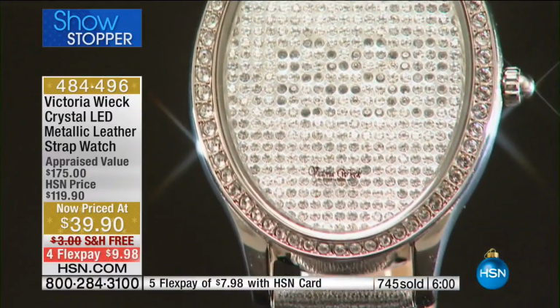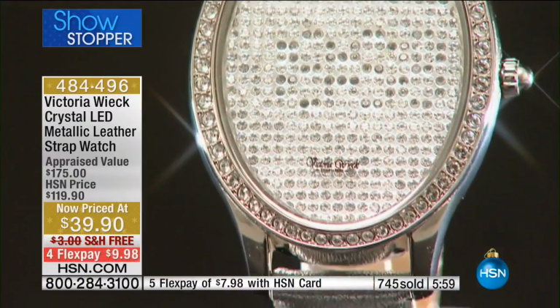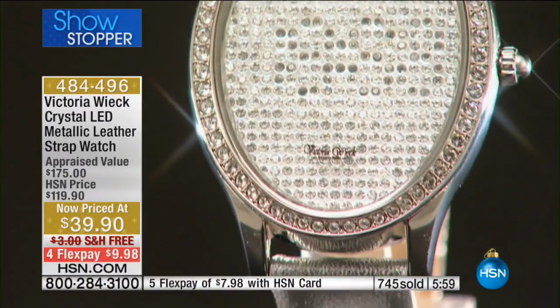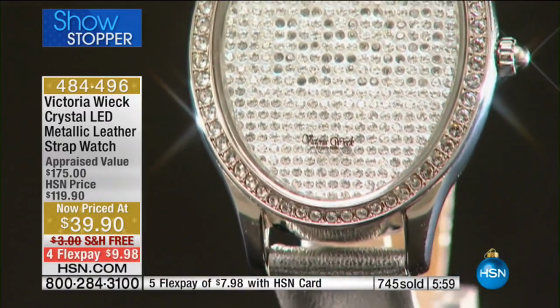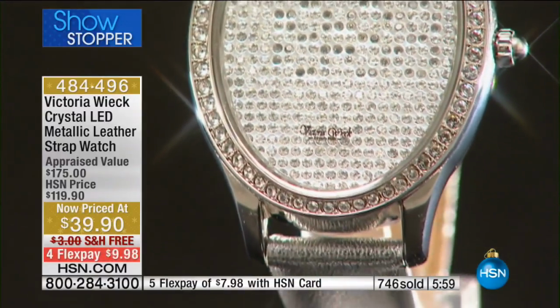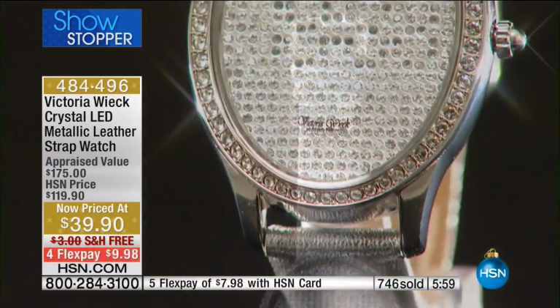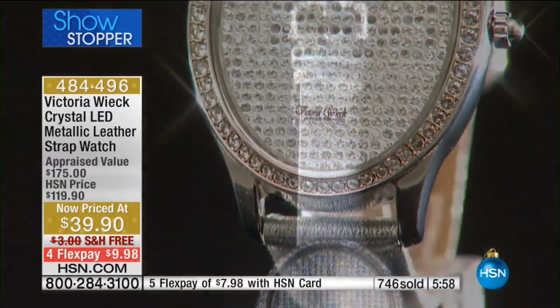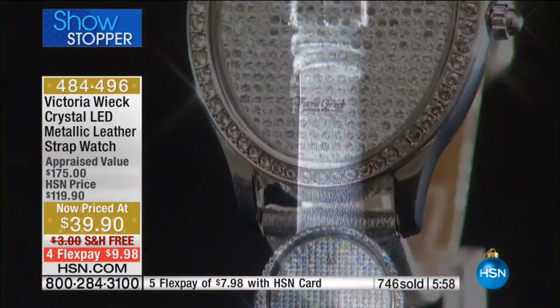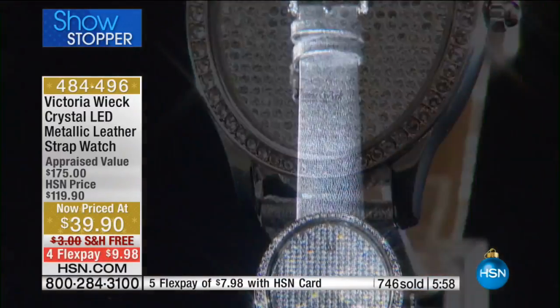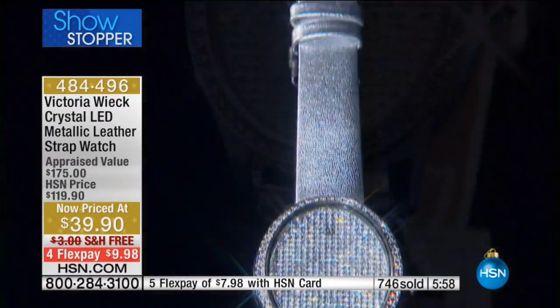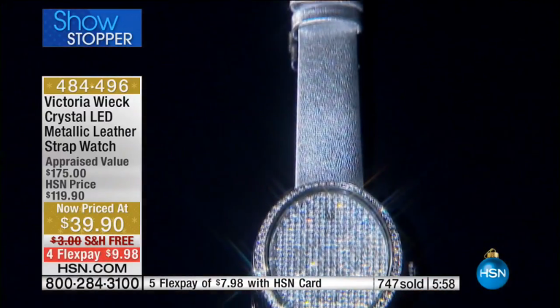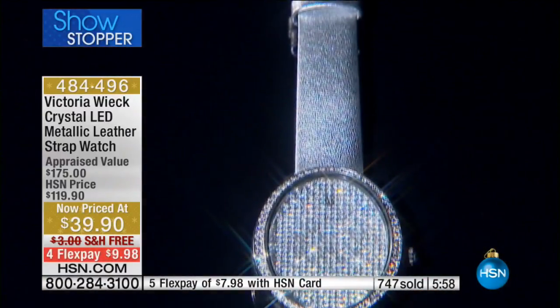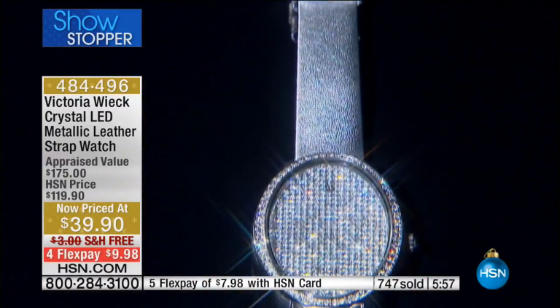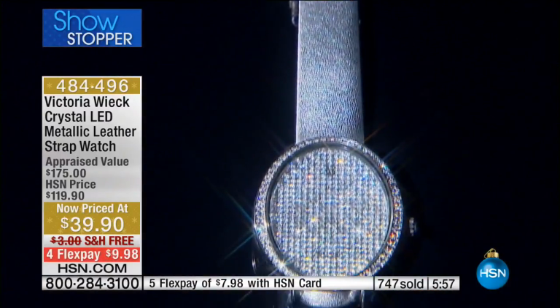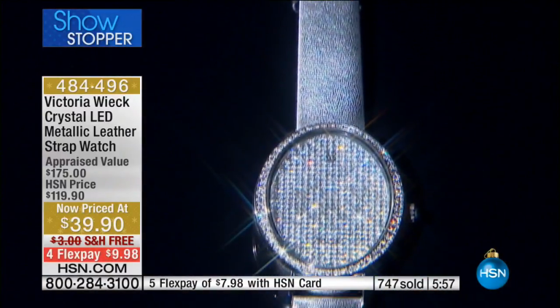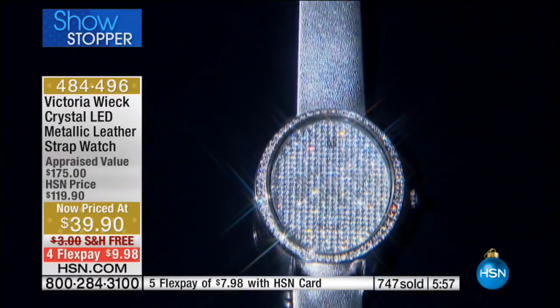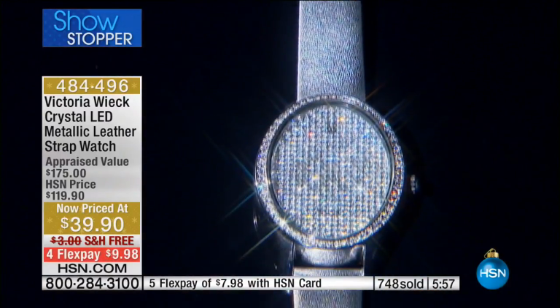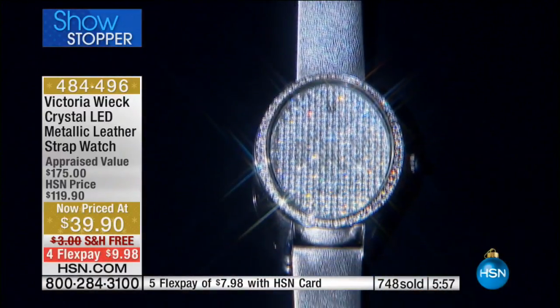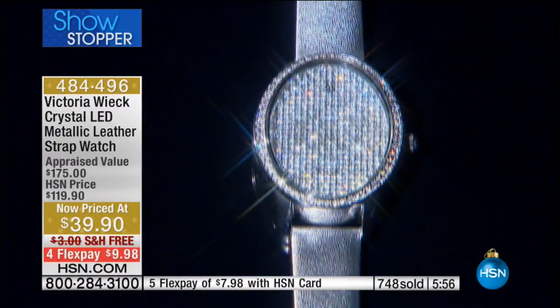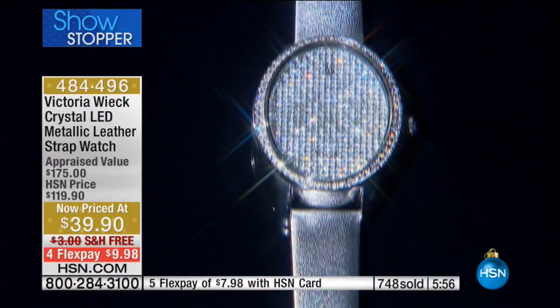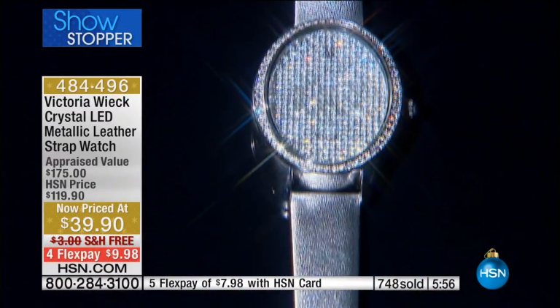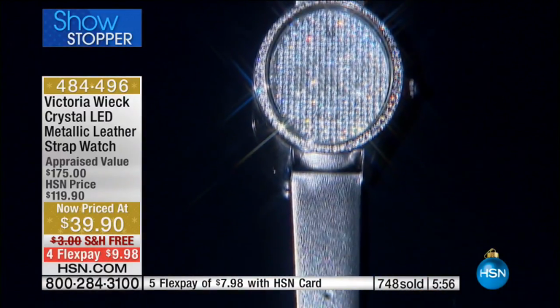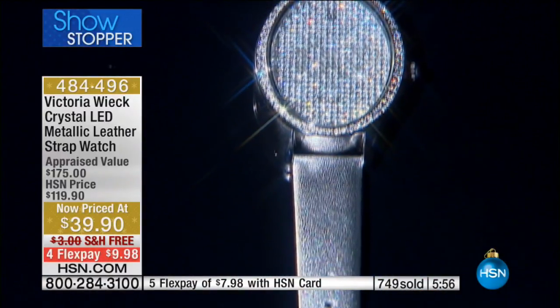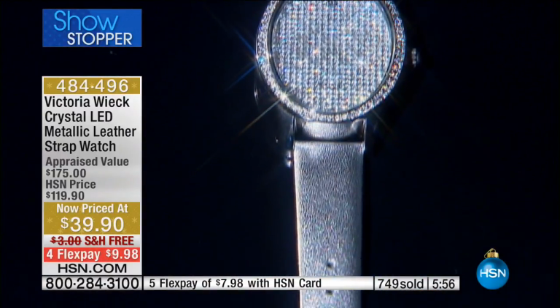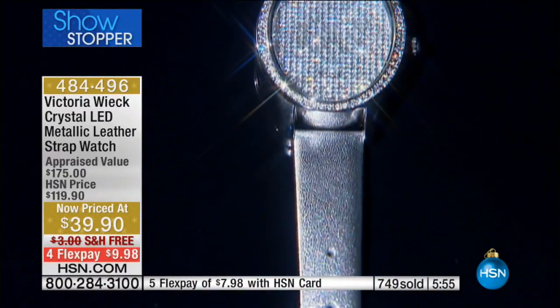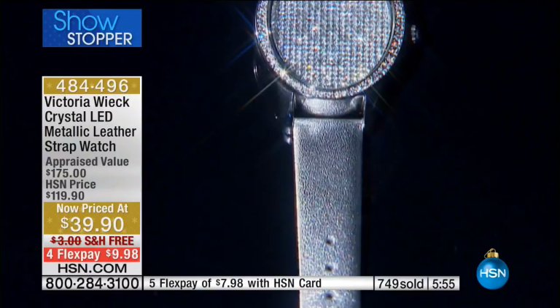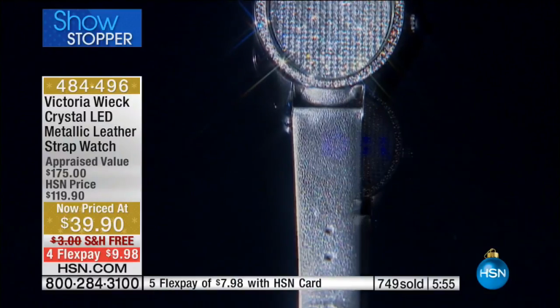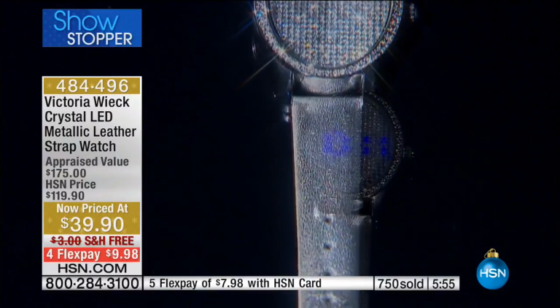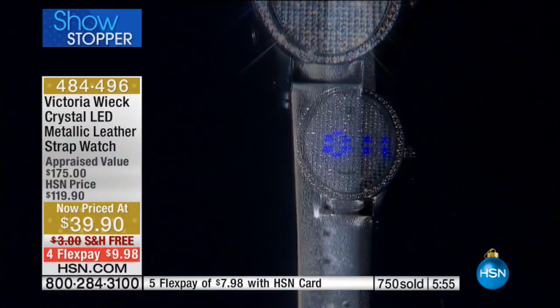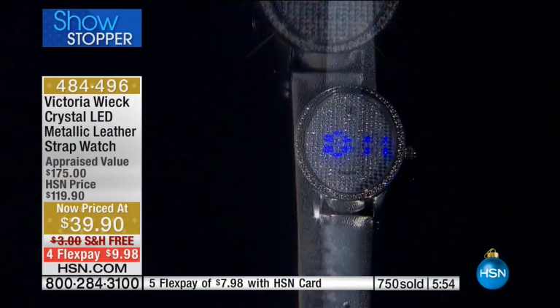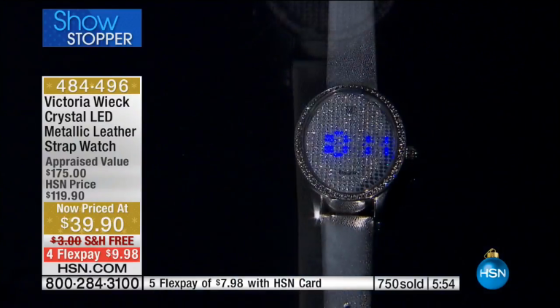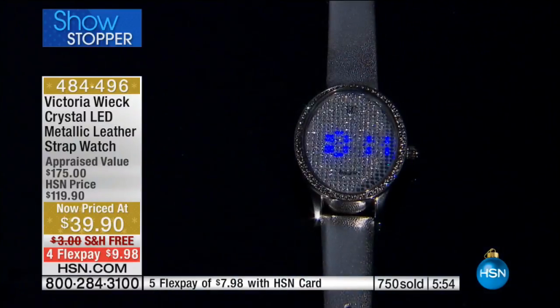There is not a better special — $39.90. There's no watch for $39. It was $119.90 before.